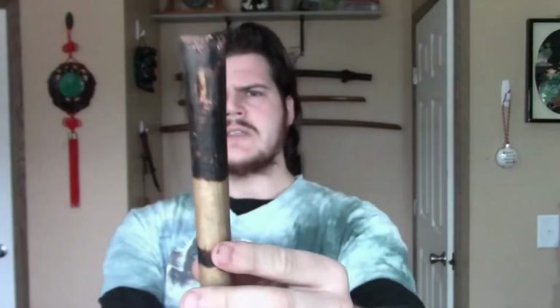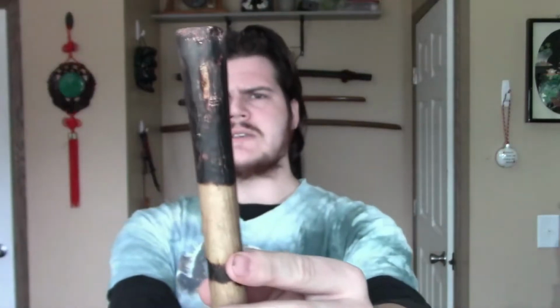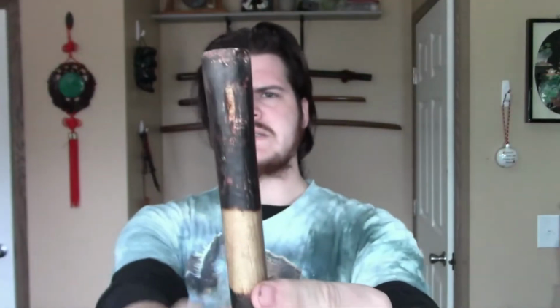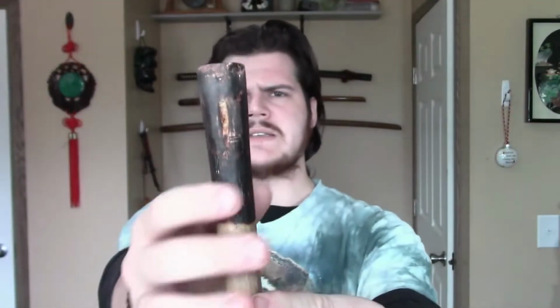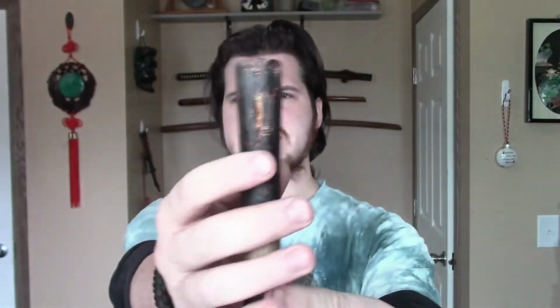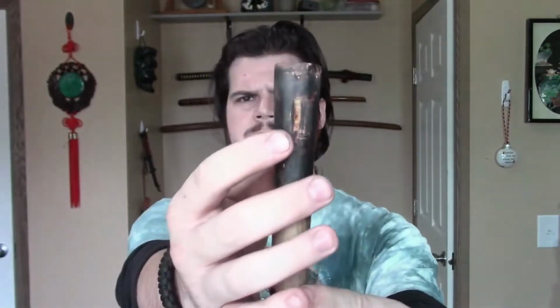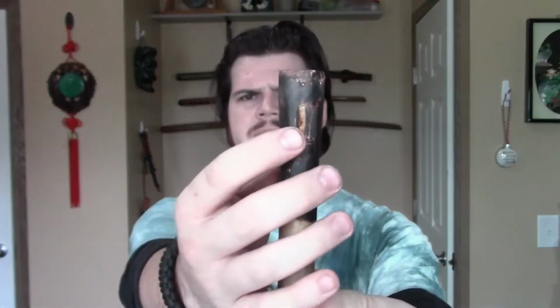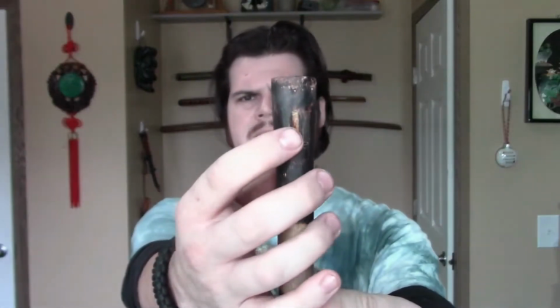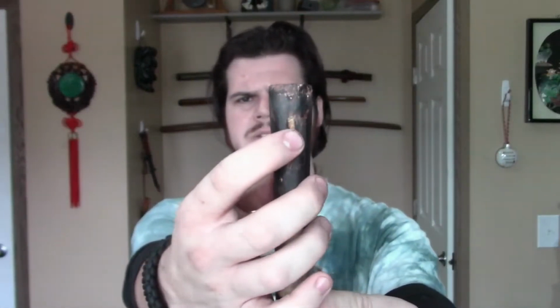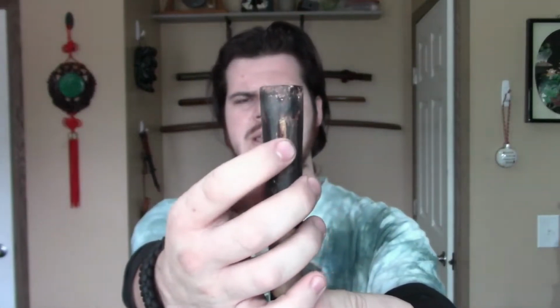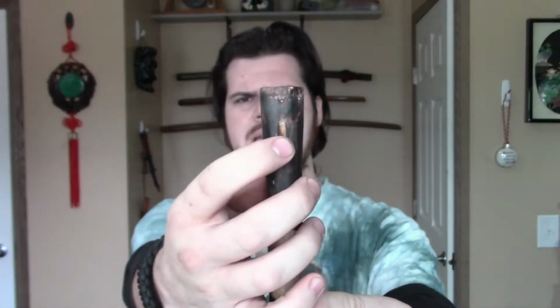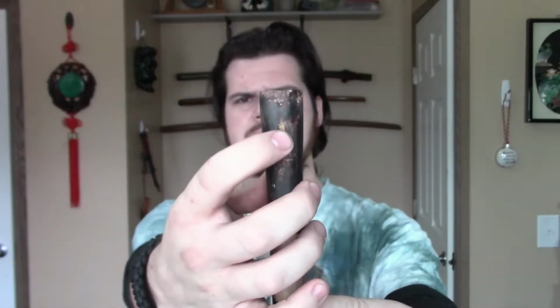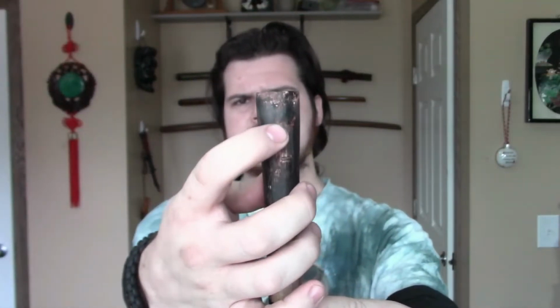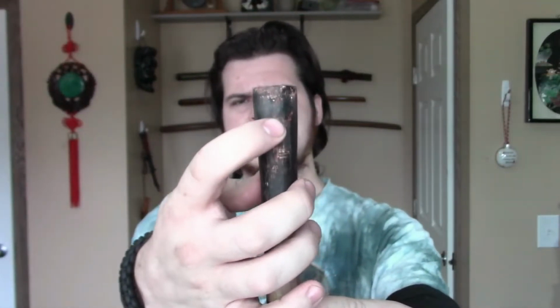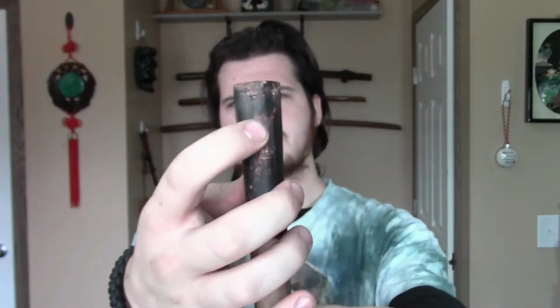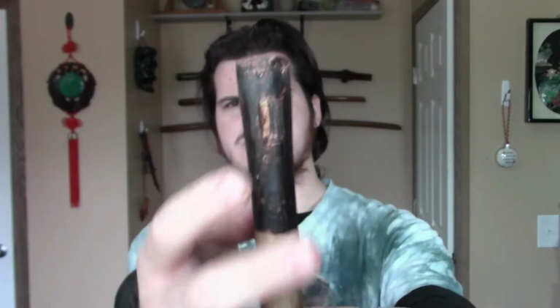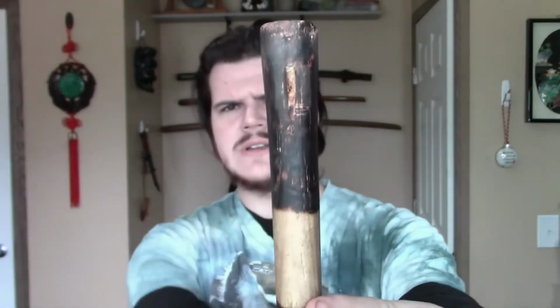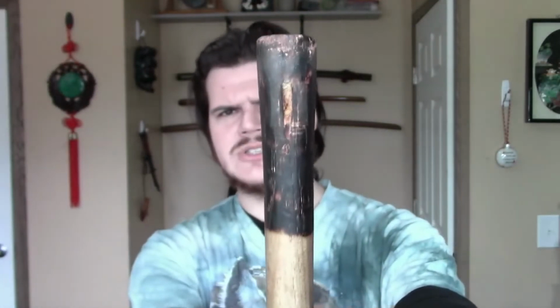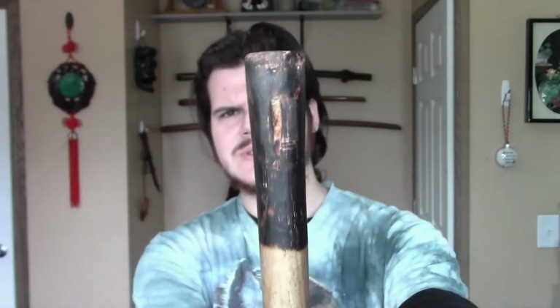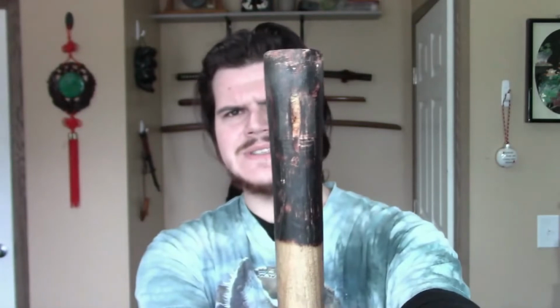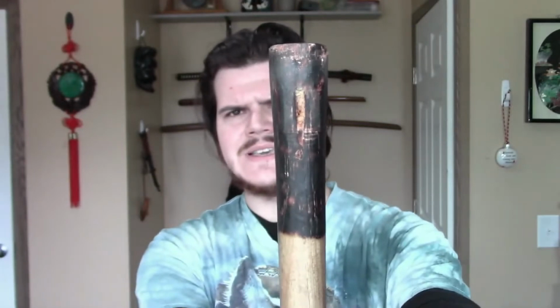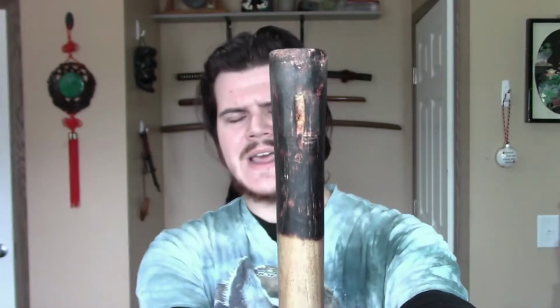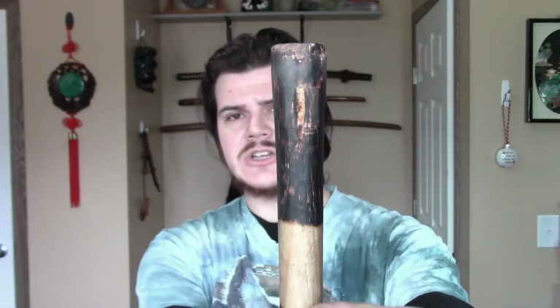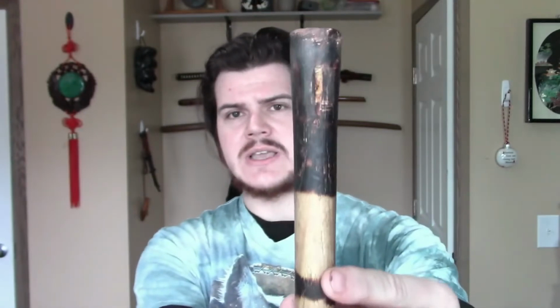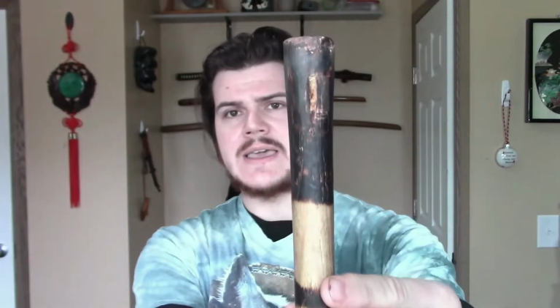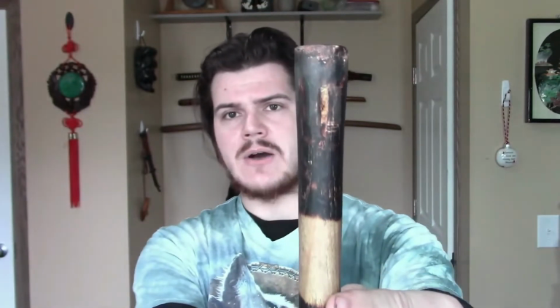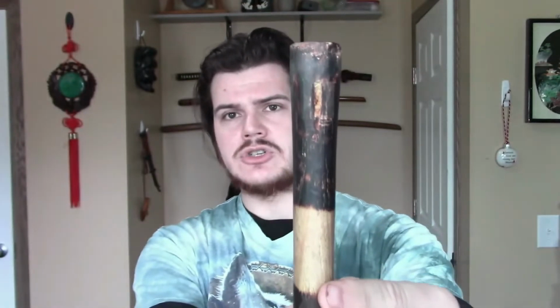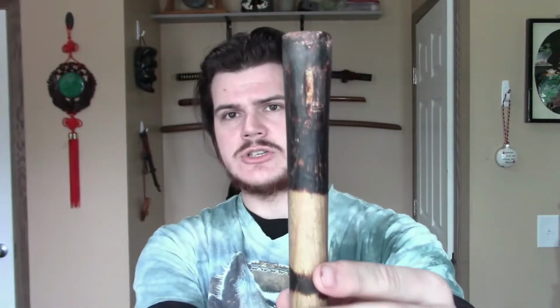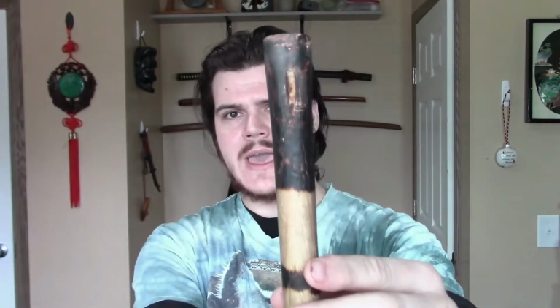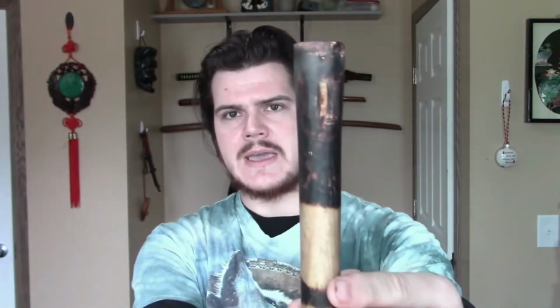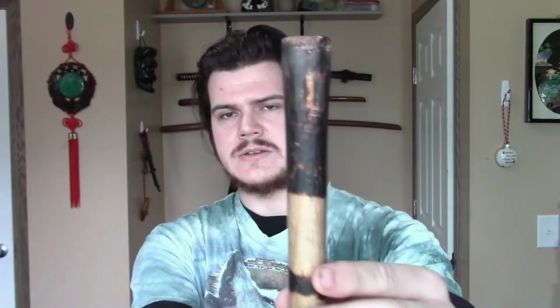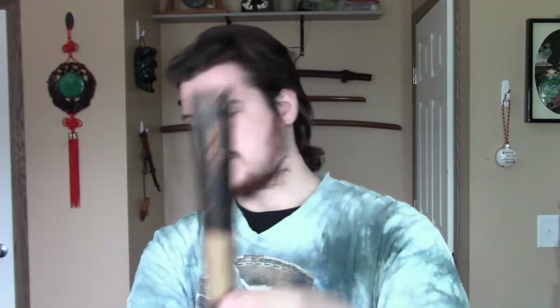This is an example of a handle that had that set screw, and as you can see, it actually gouged the handle.